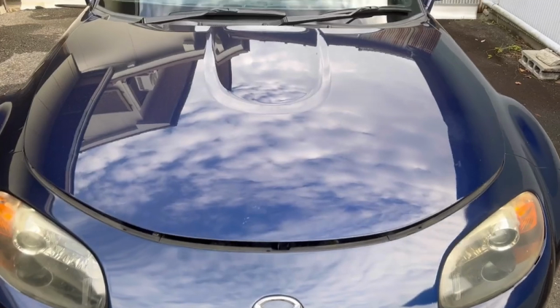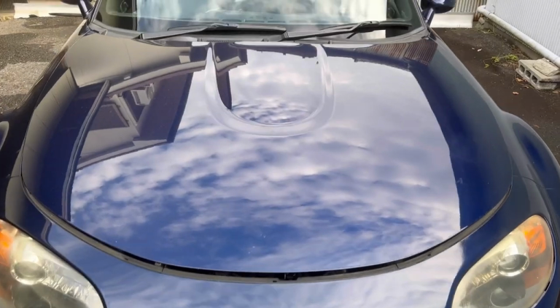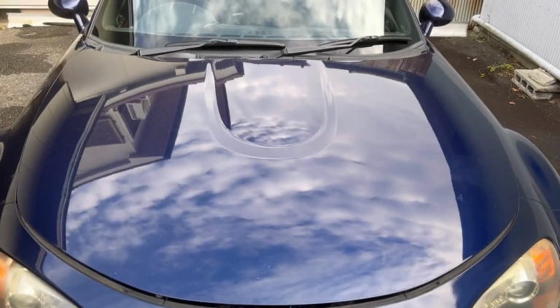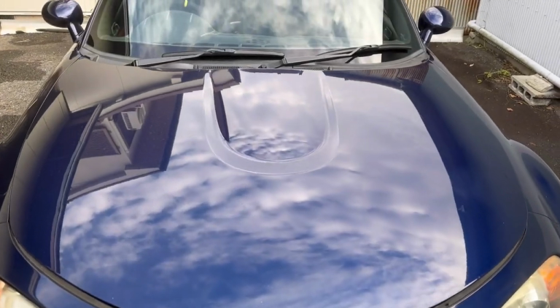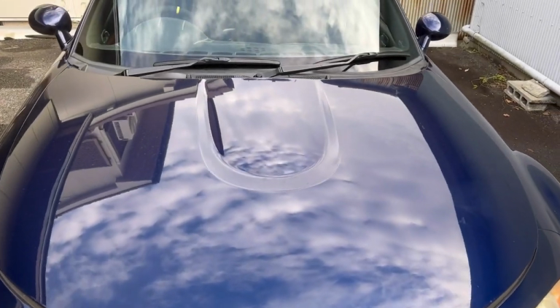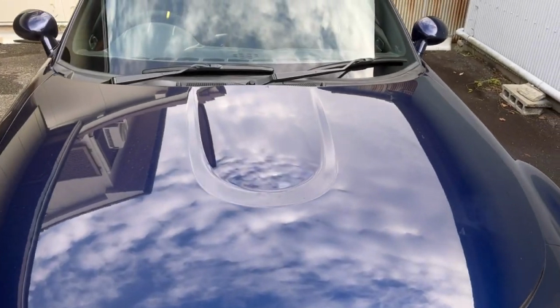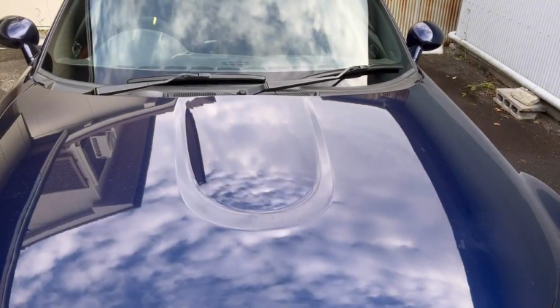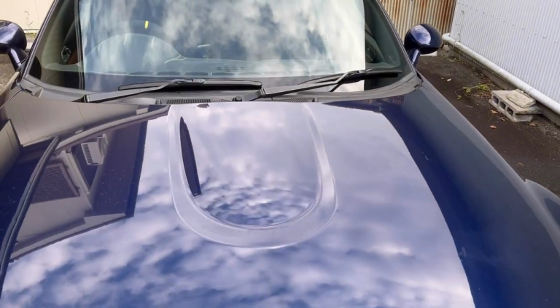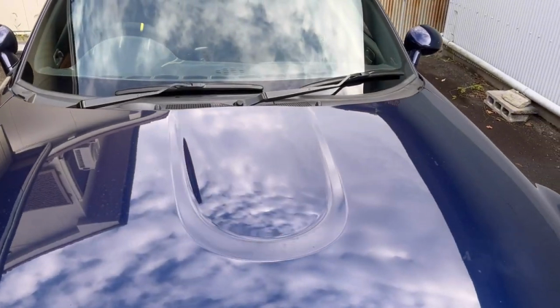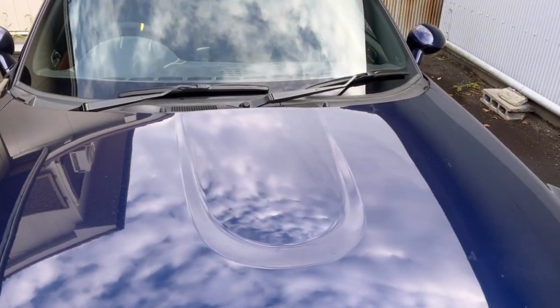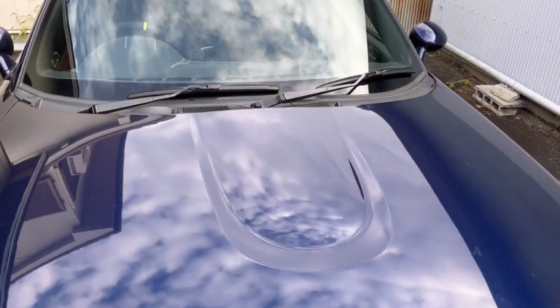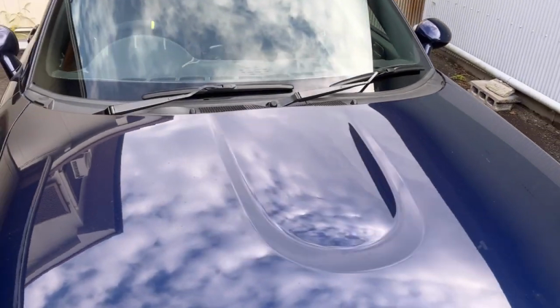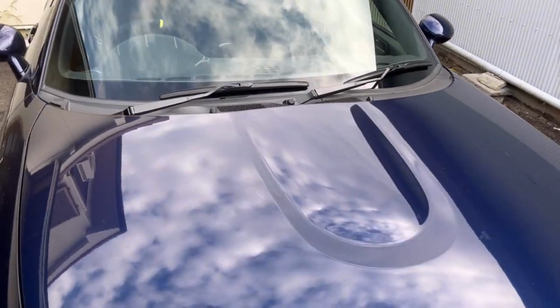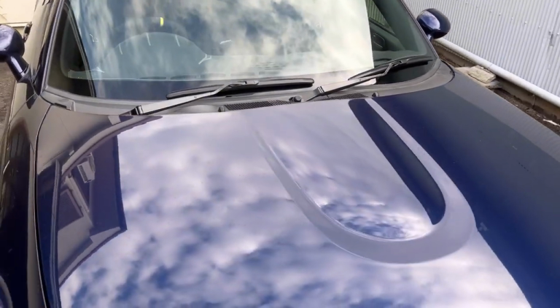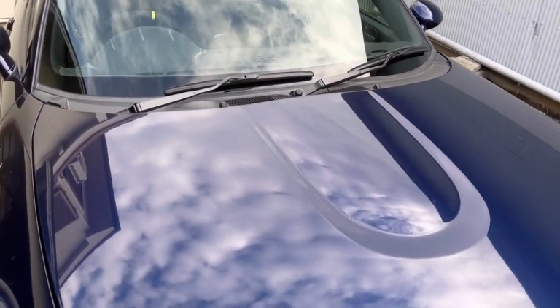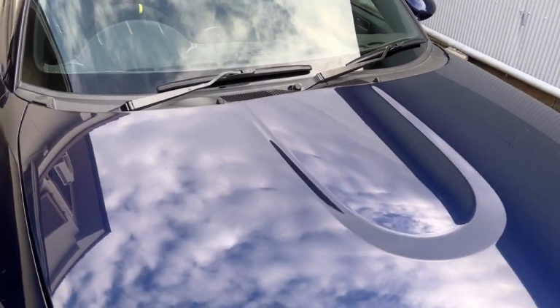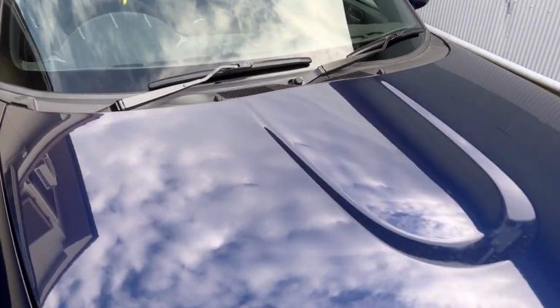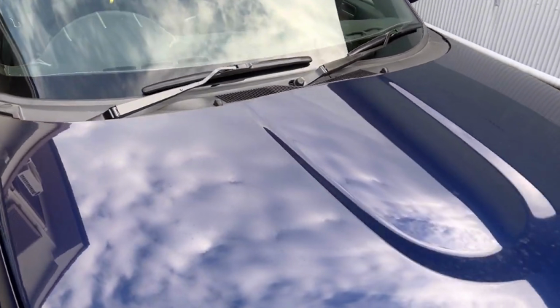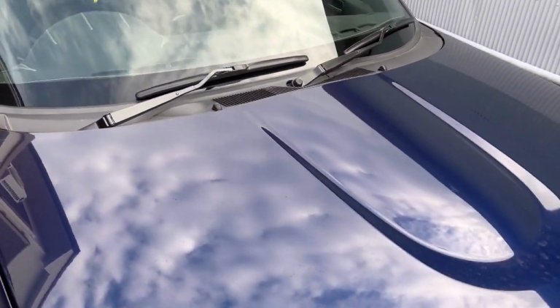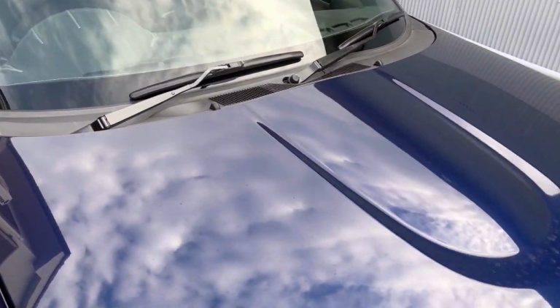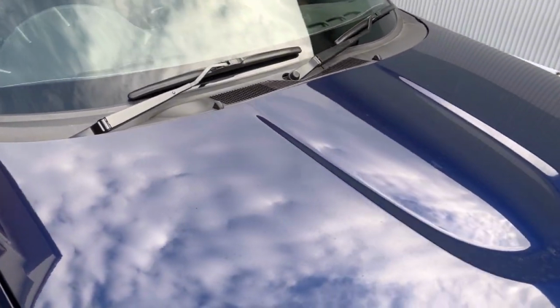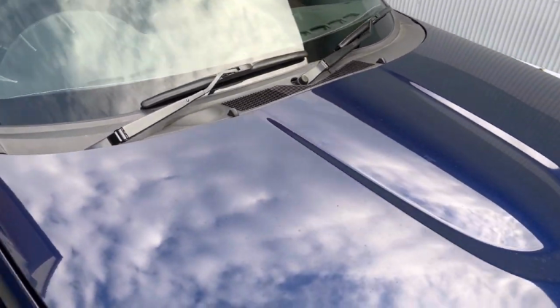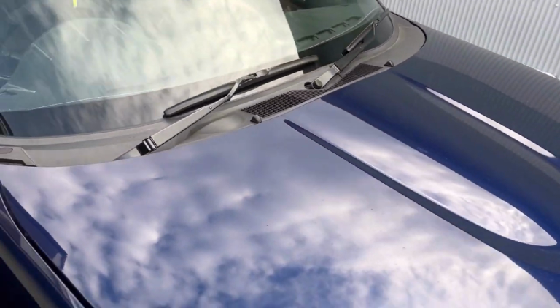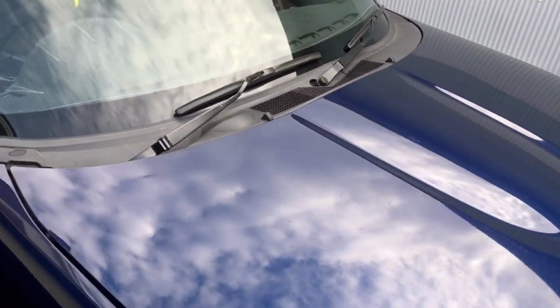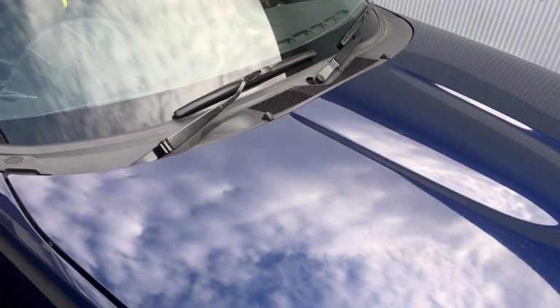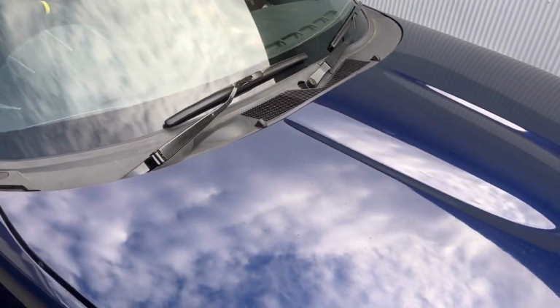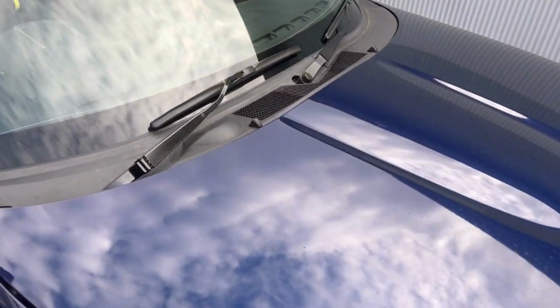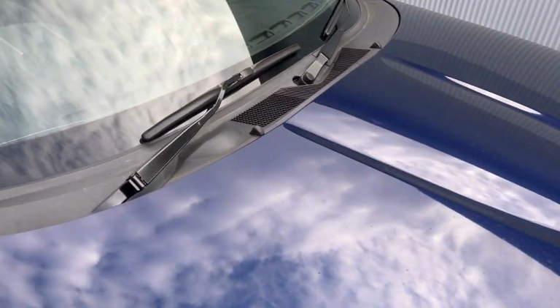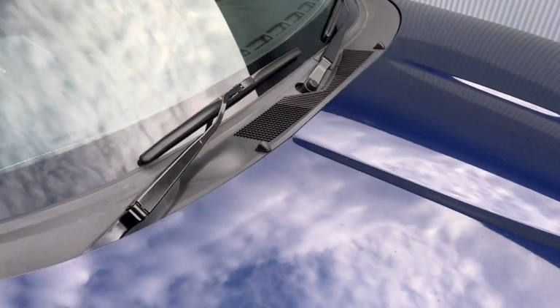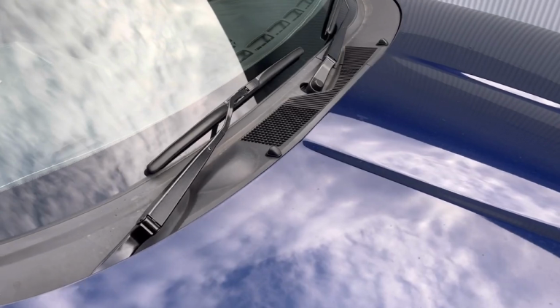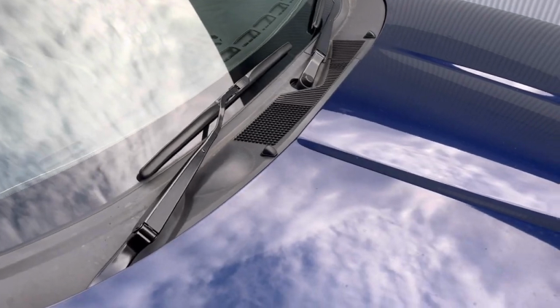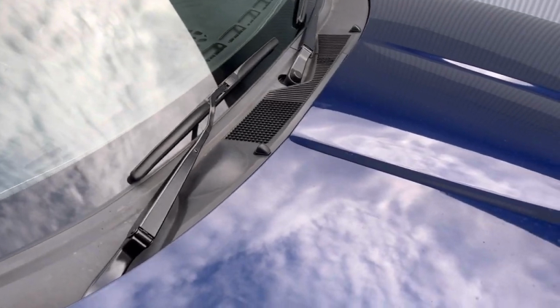Hello everyone, this is my NC MX-5 or Miata, also called the Roadster here in Japan.